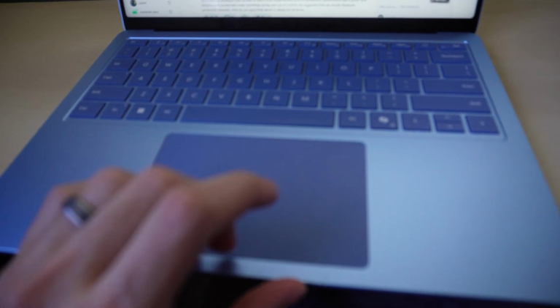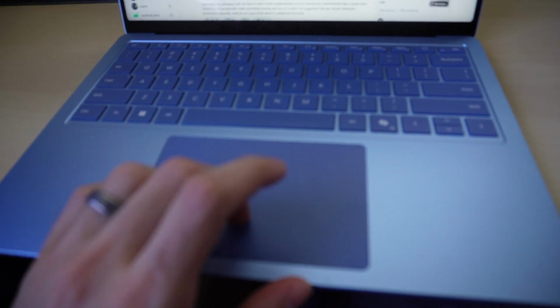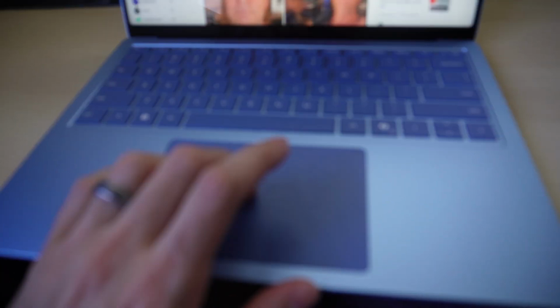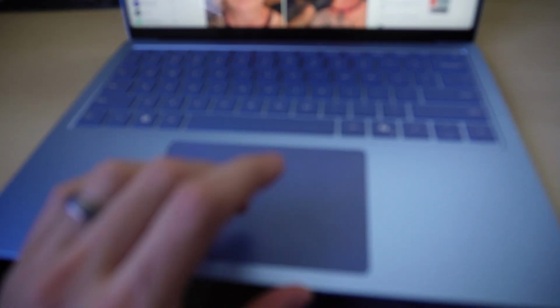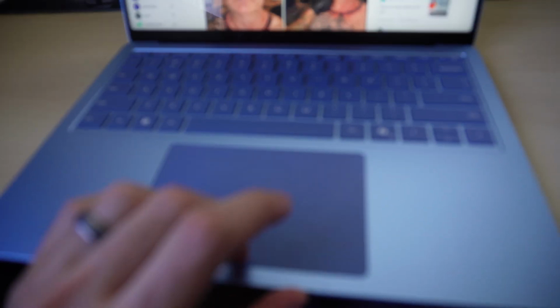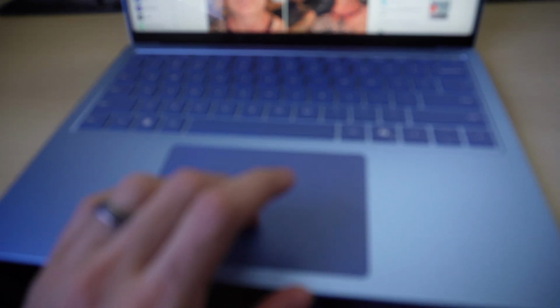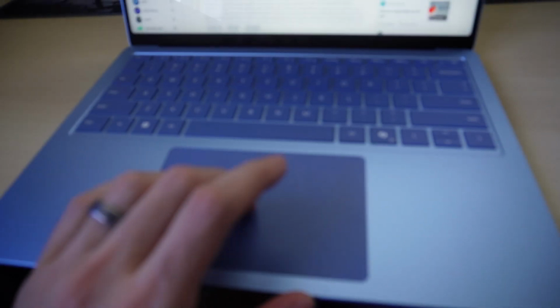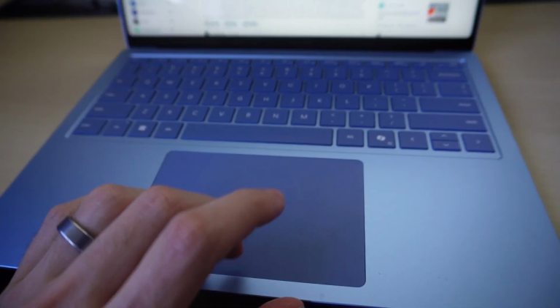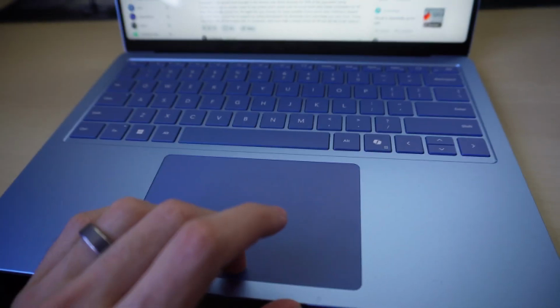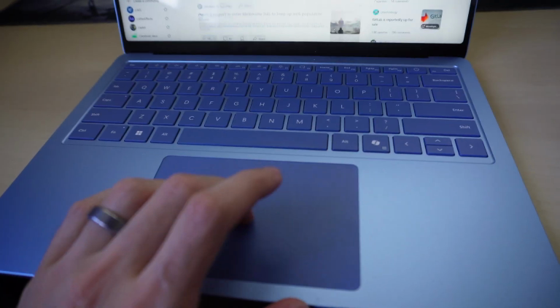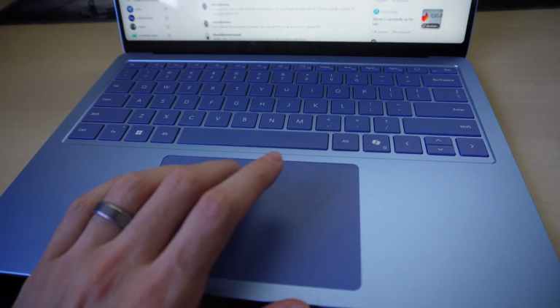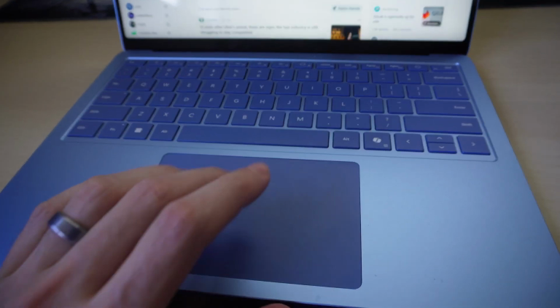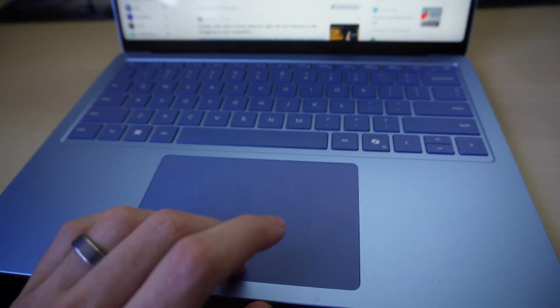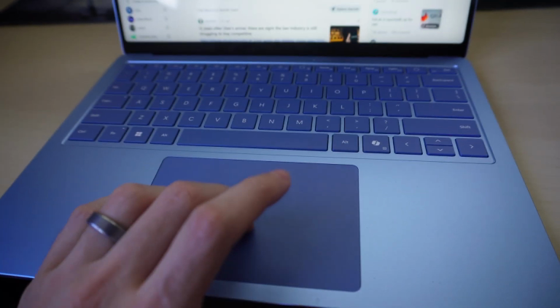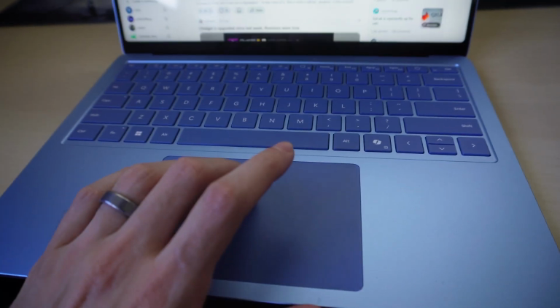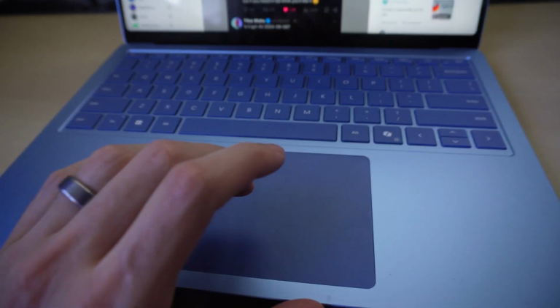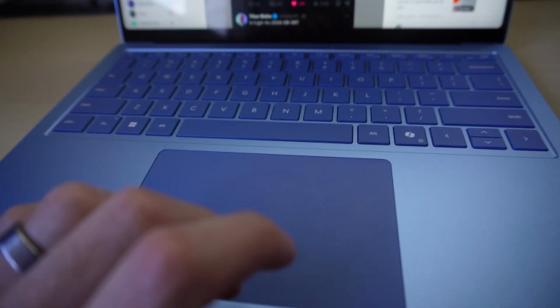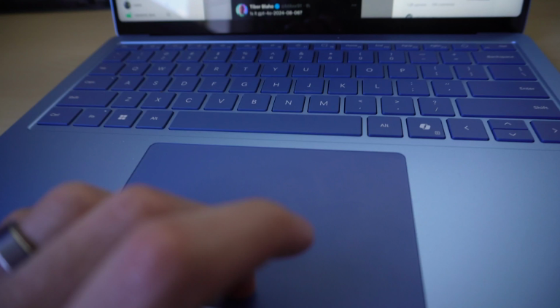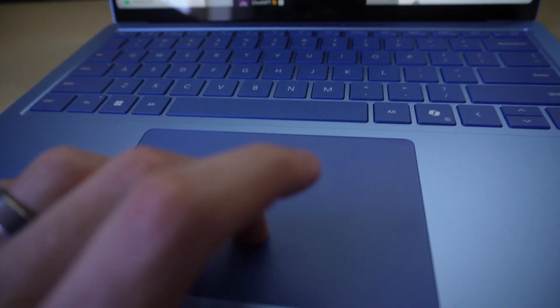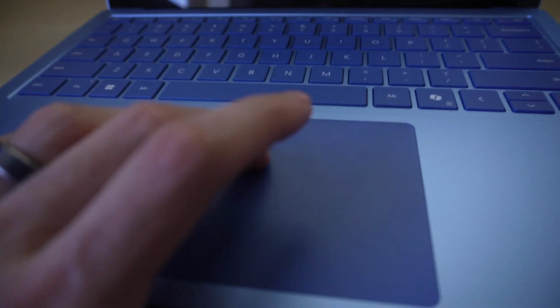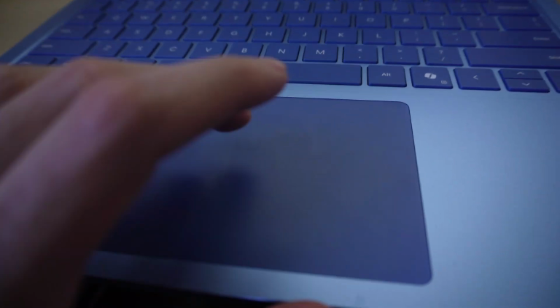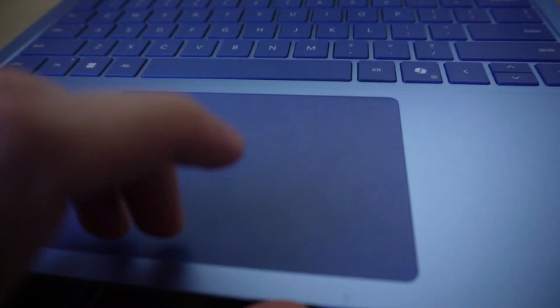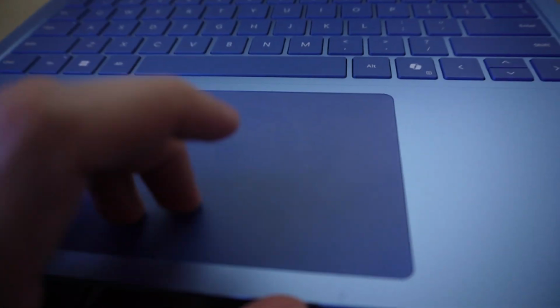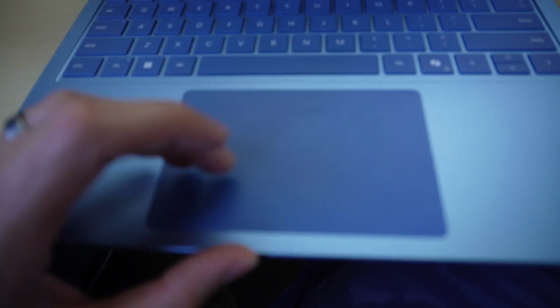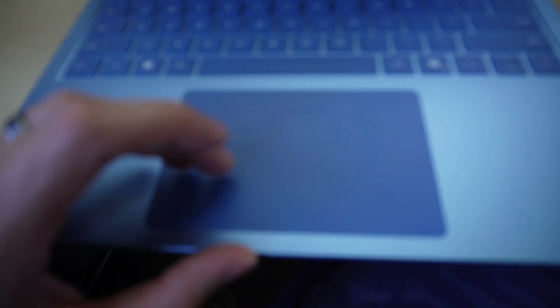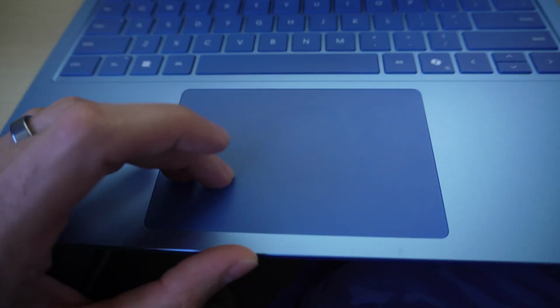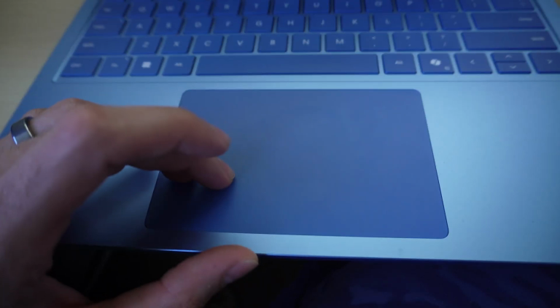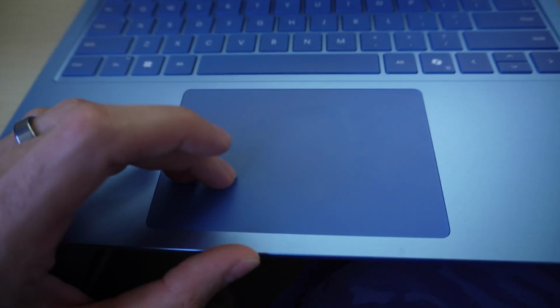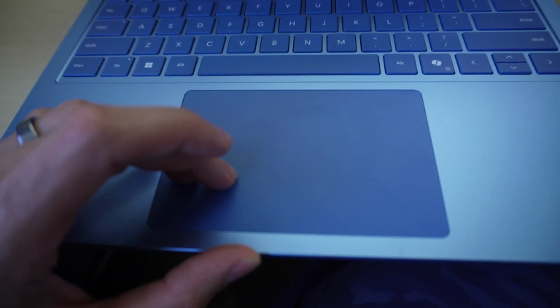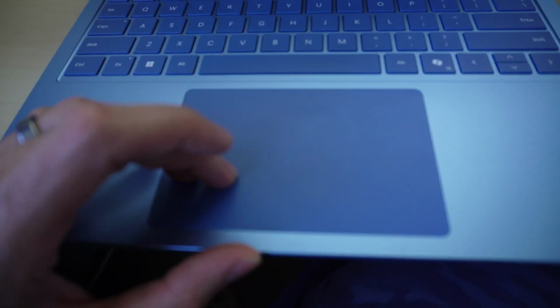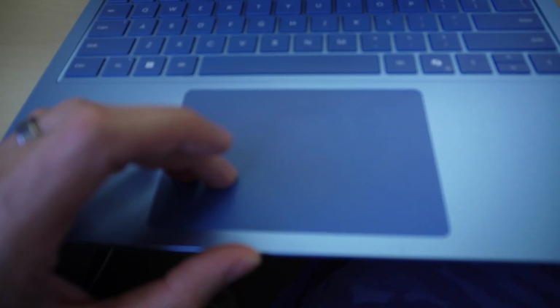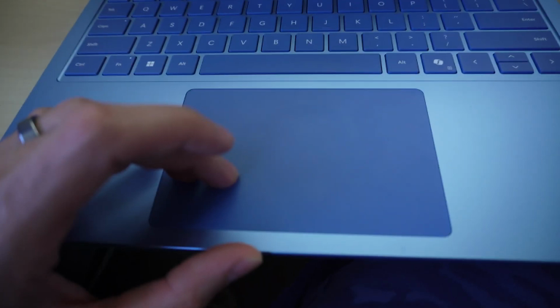Scrolling on the trackpad feels really nice — it feels exactly like a Mac, however the click is slightly different.